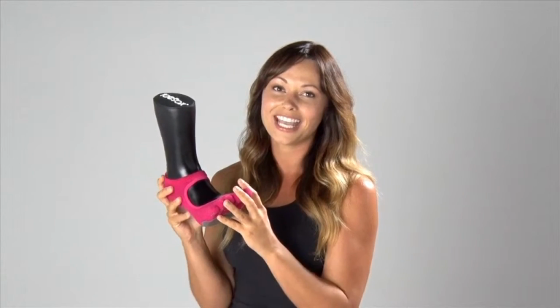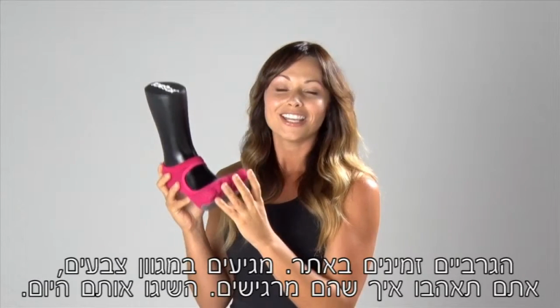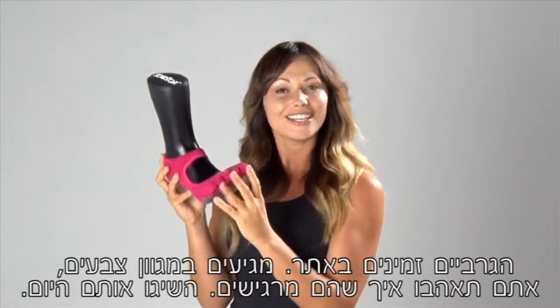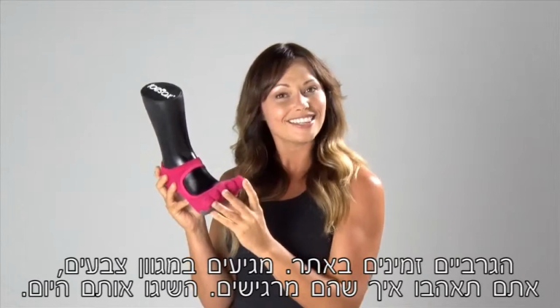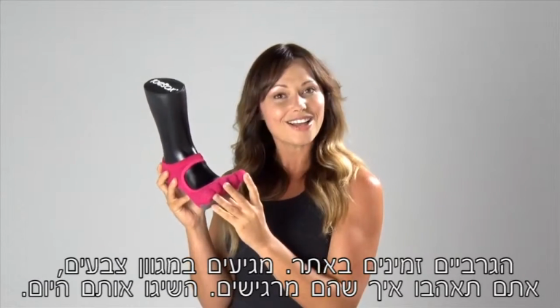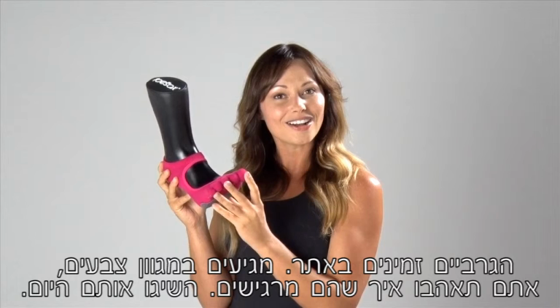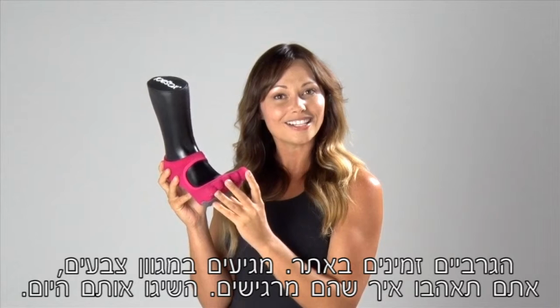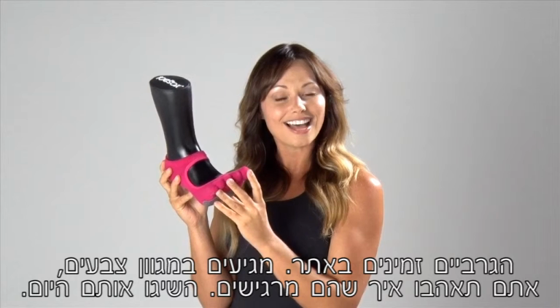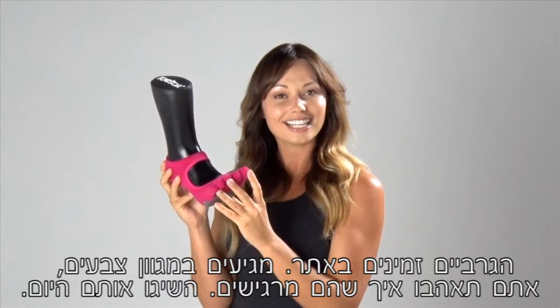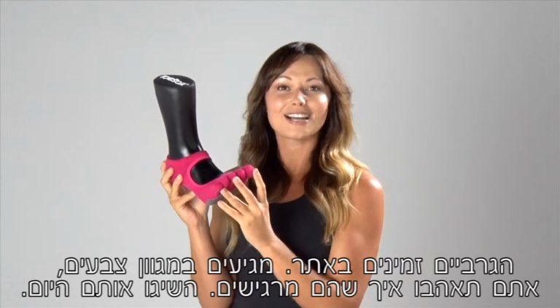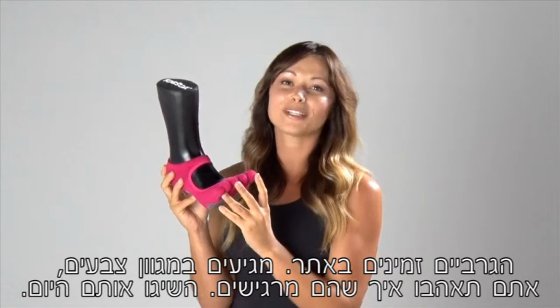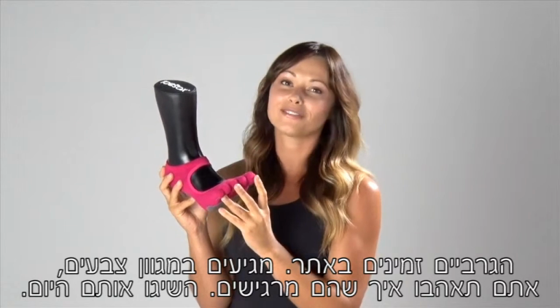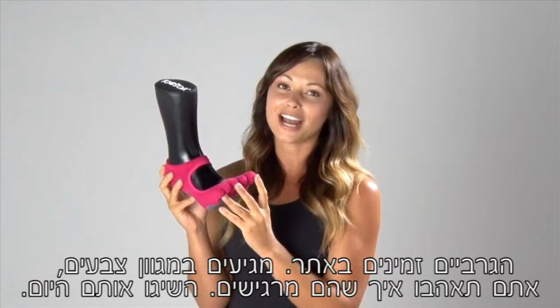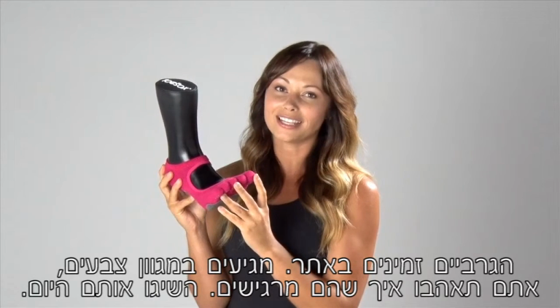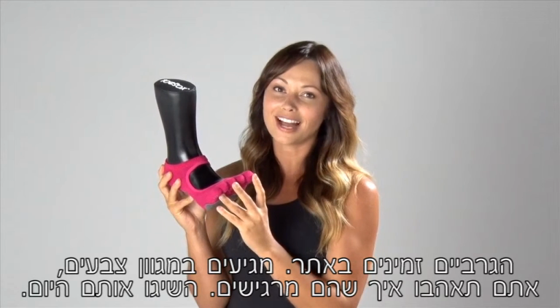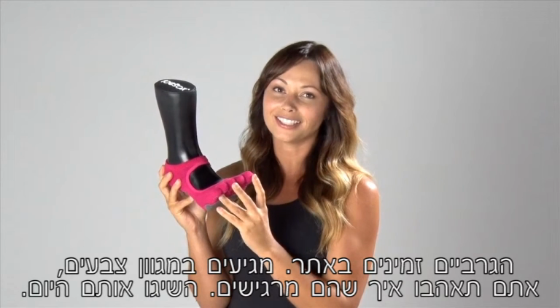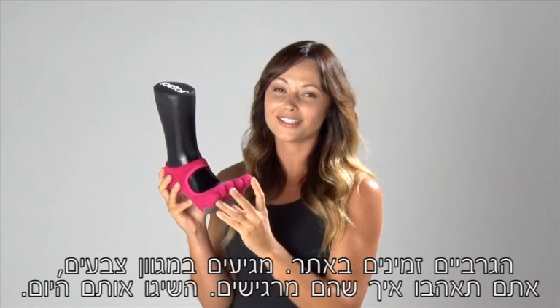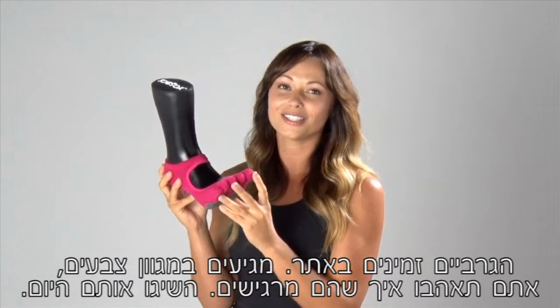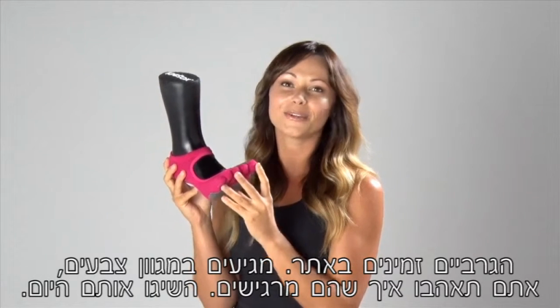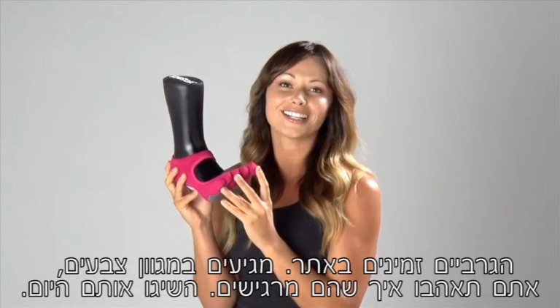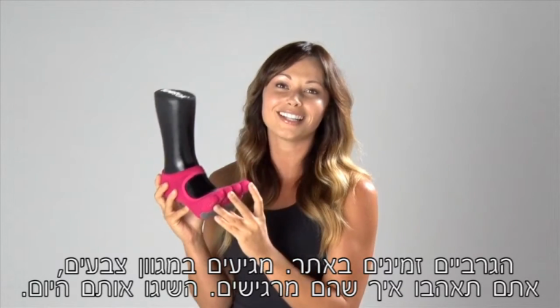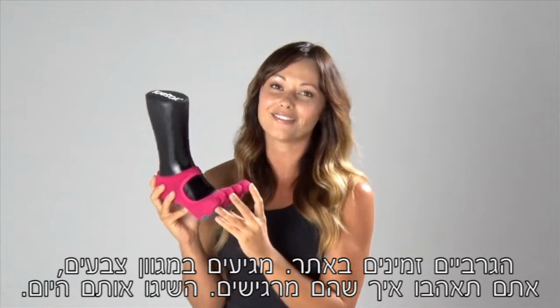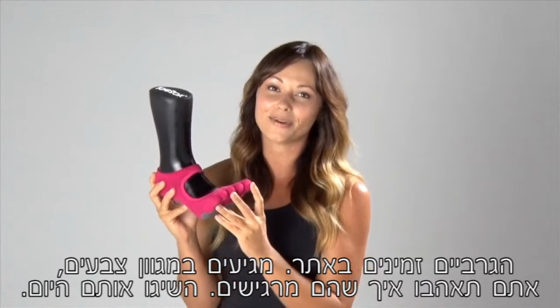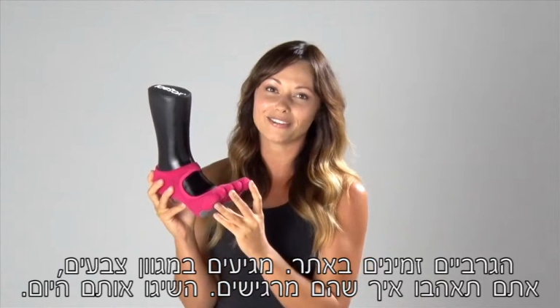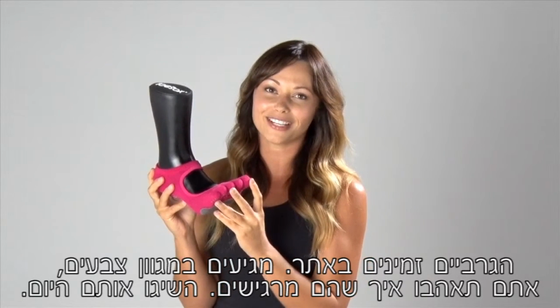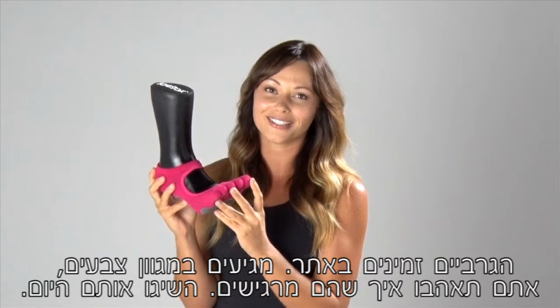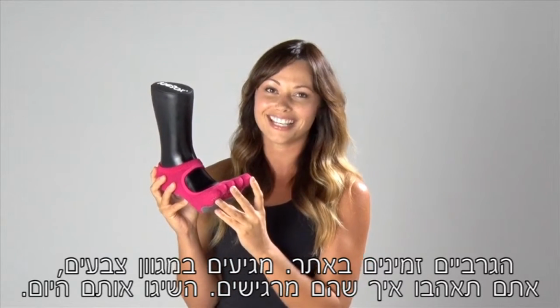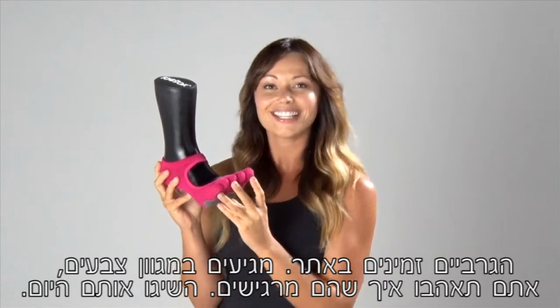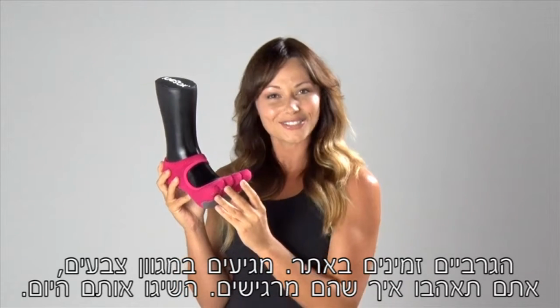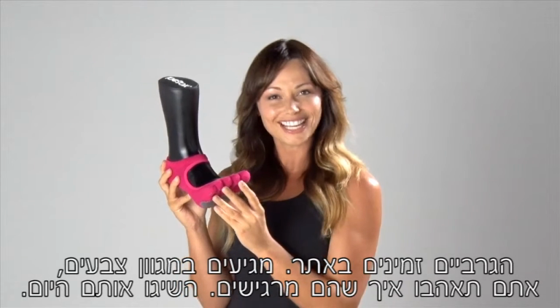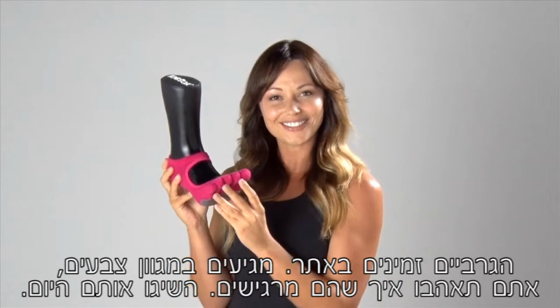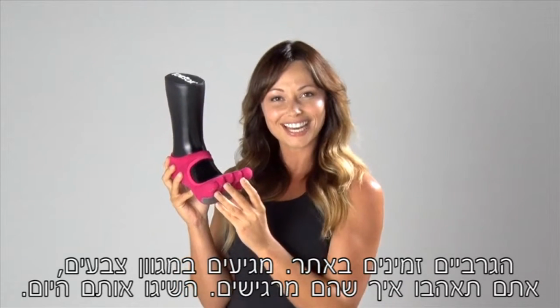You can get the sock online — it comes in a variety of colors. You are going to love the way it feels, so check it out today.